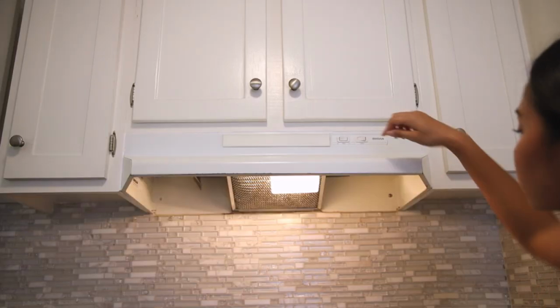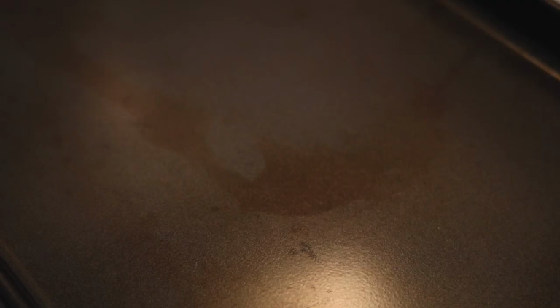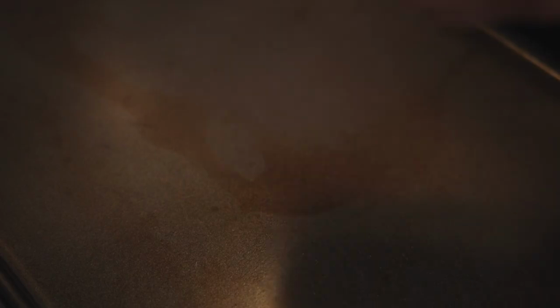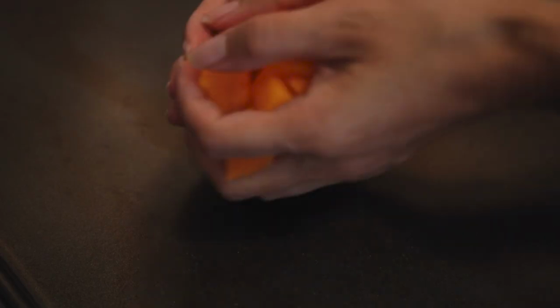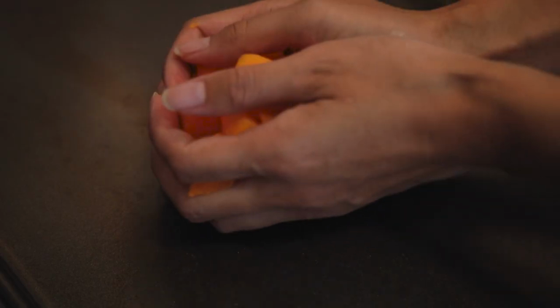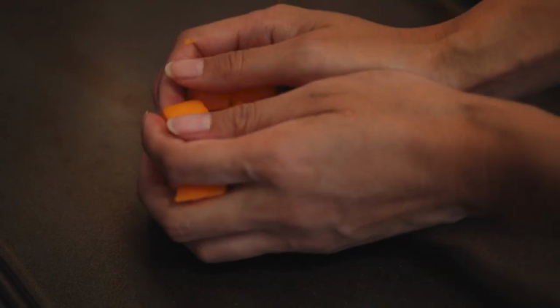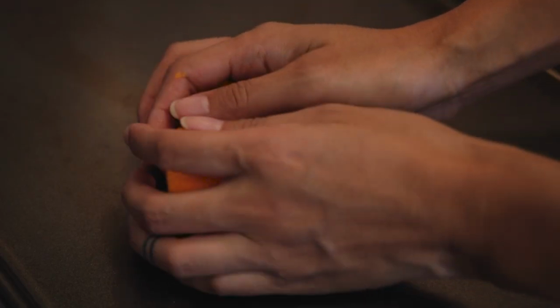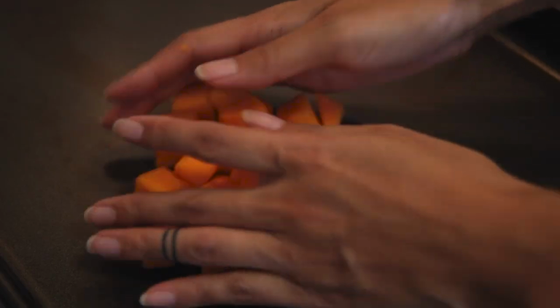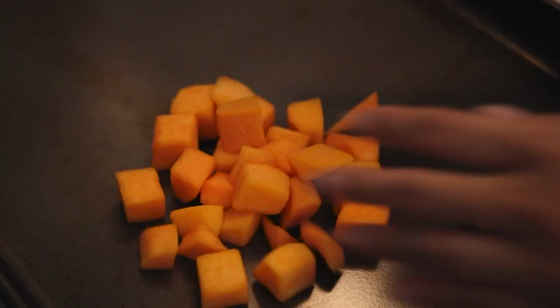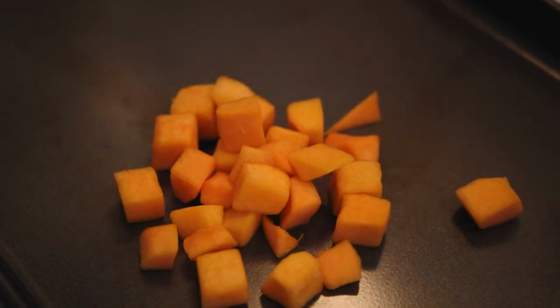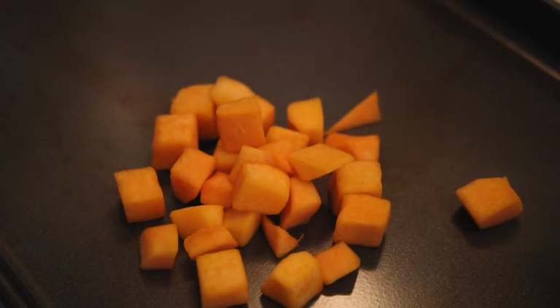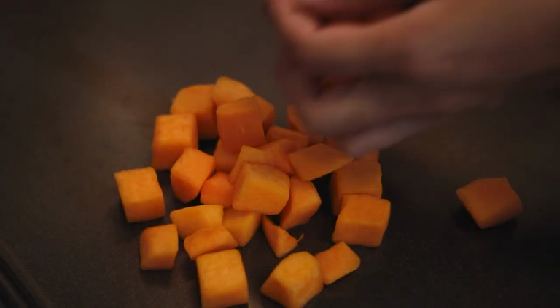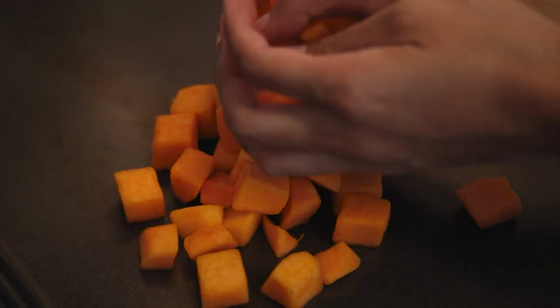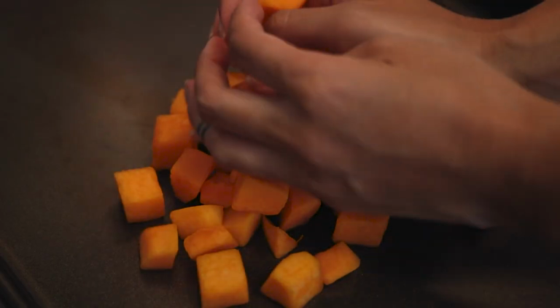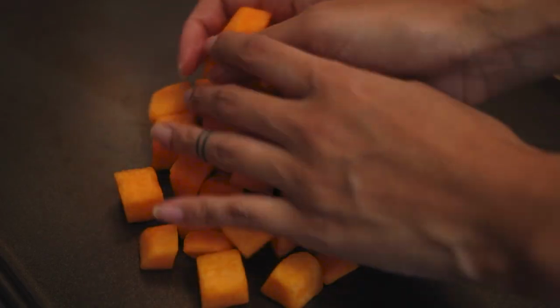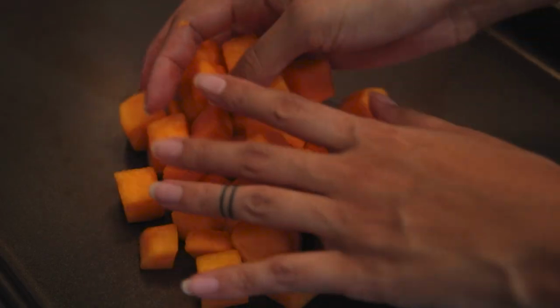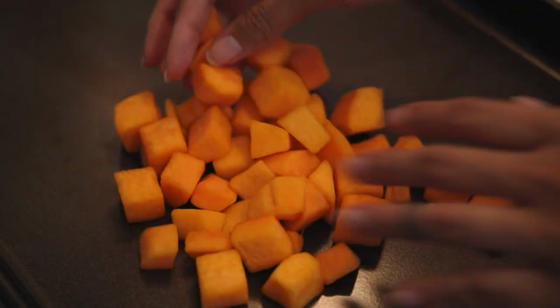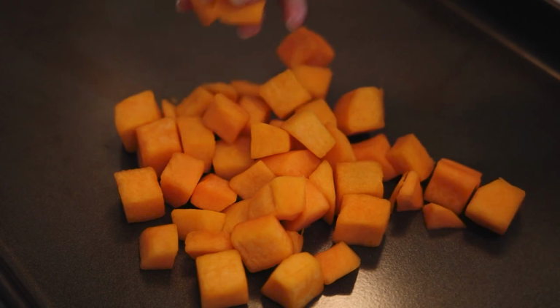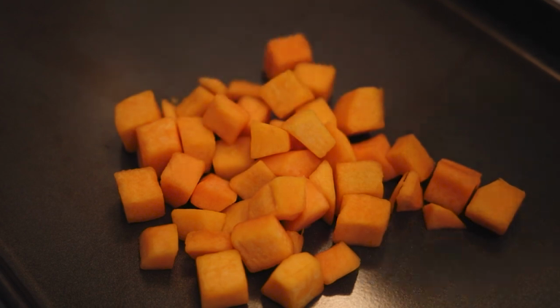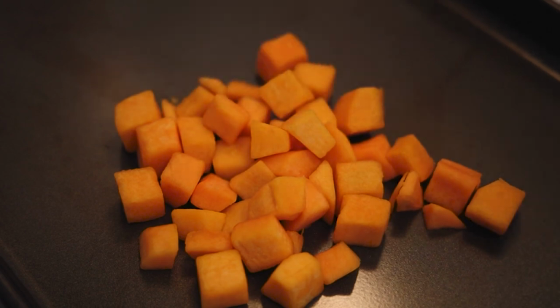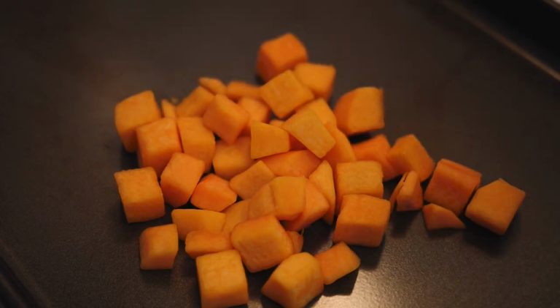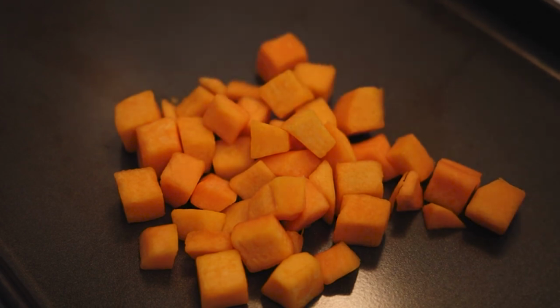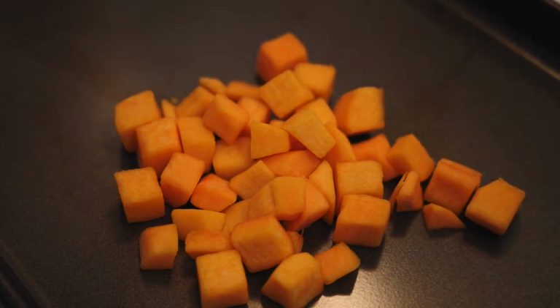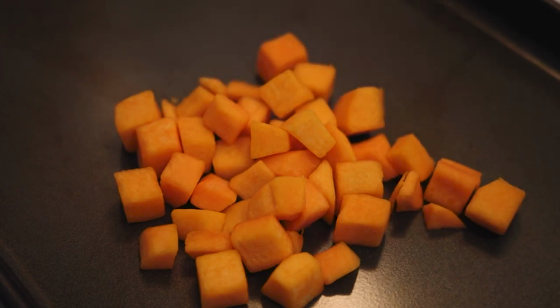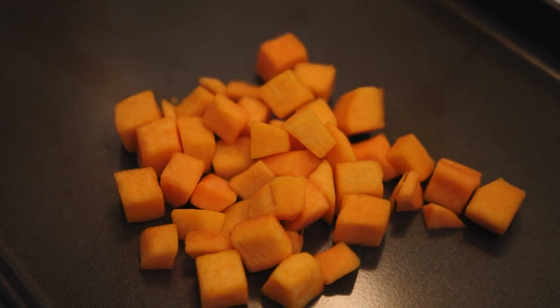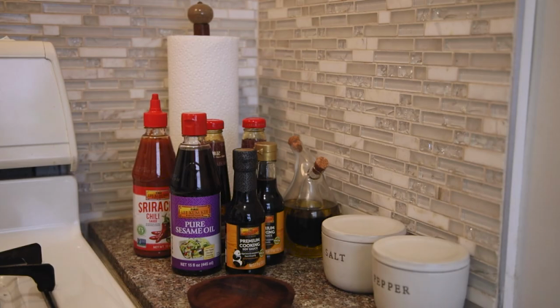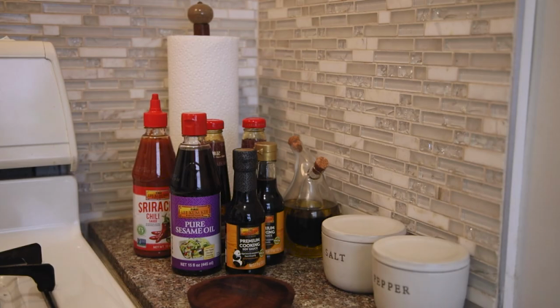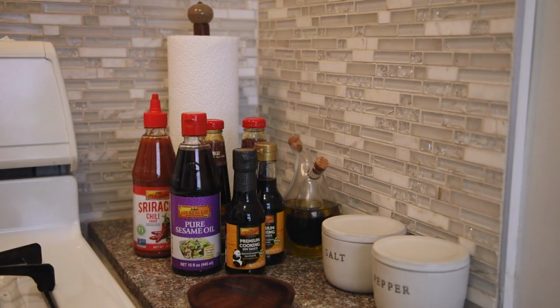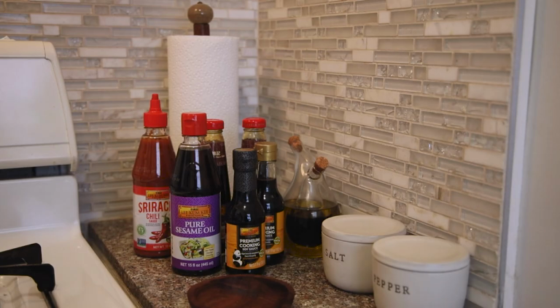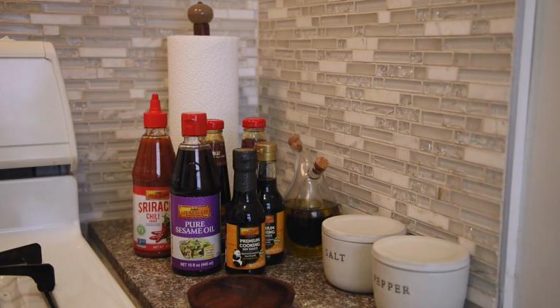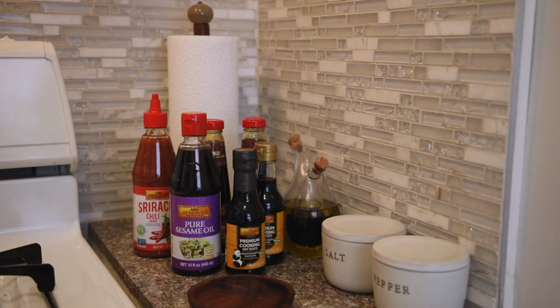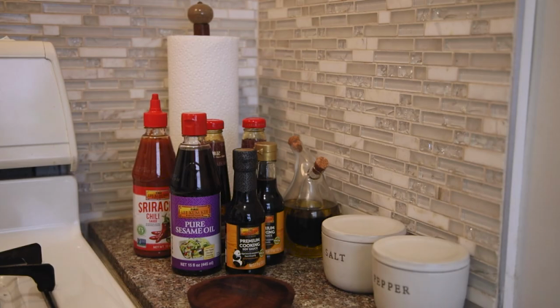Grabbing a baking sheet, I'll put maybe a handful or two of the squash down, and then I'm going to season it.